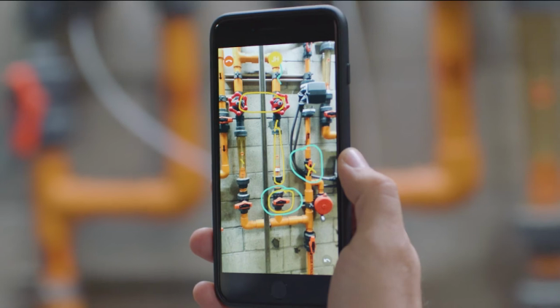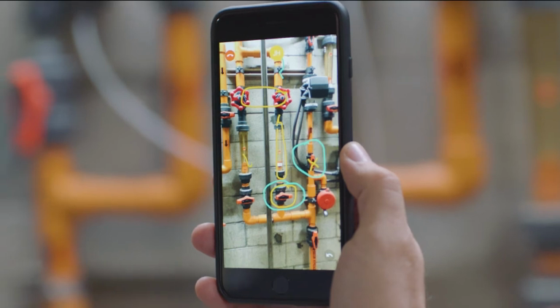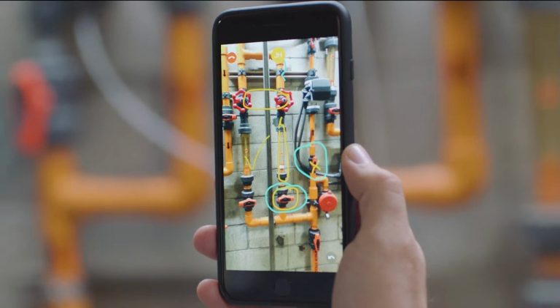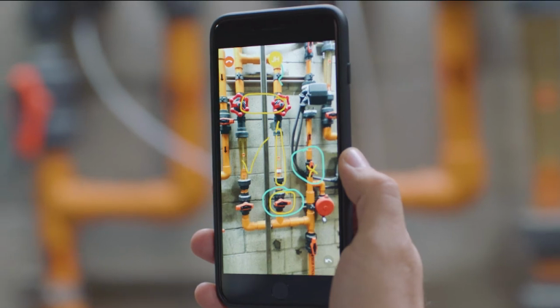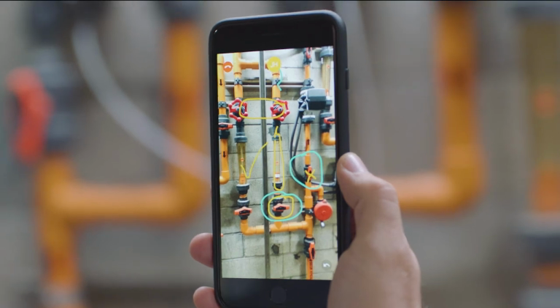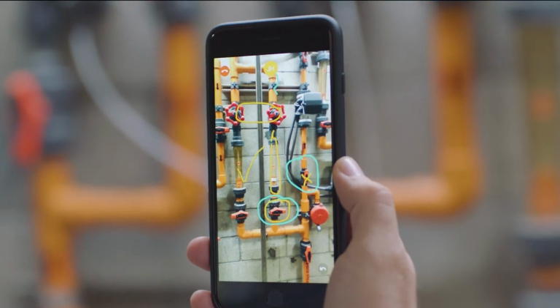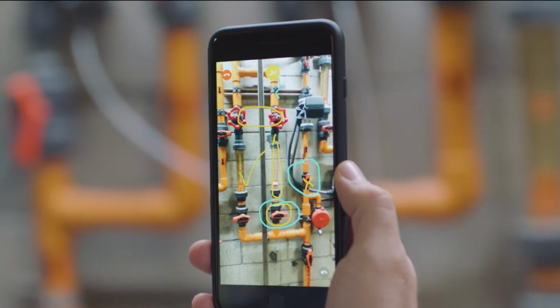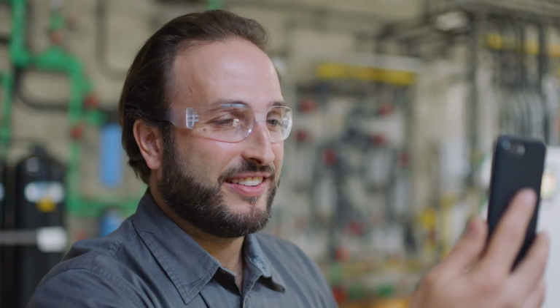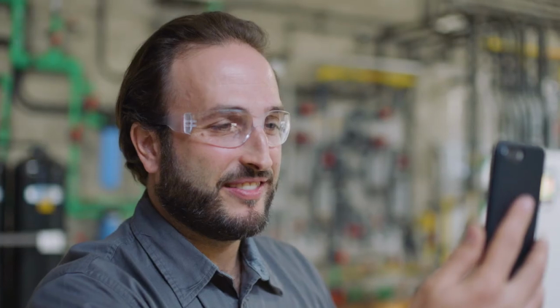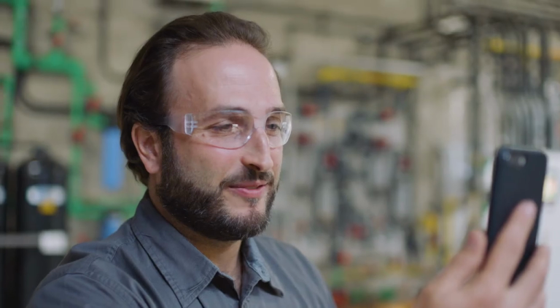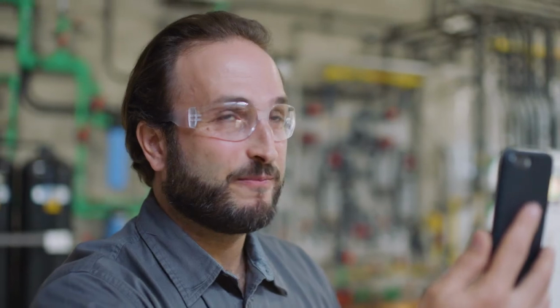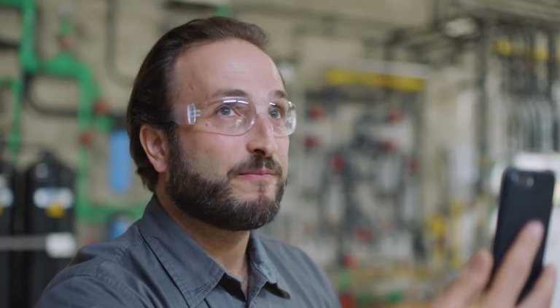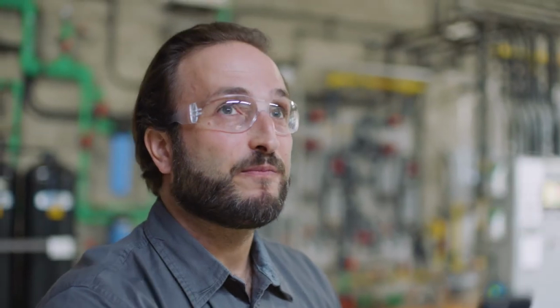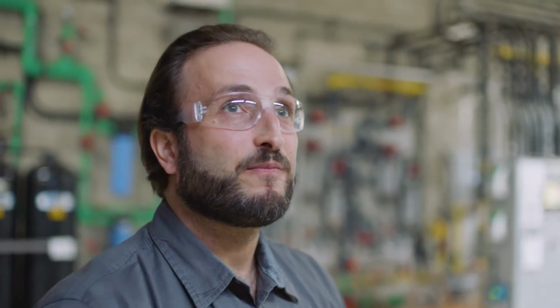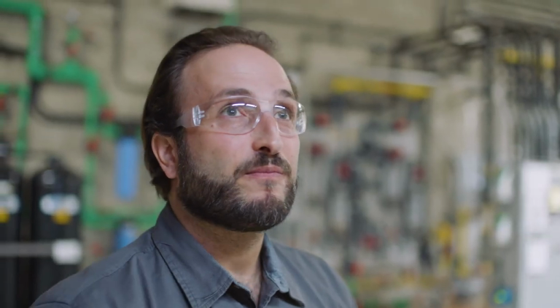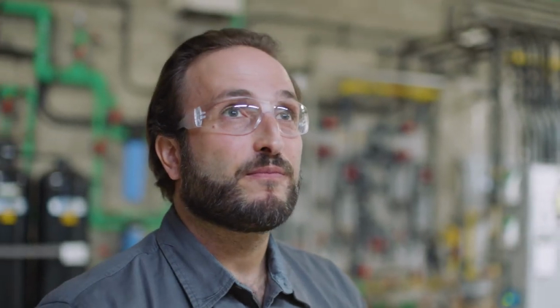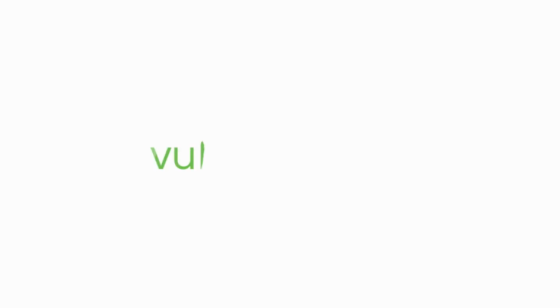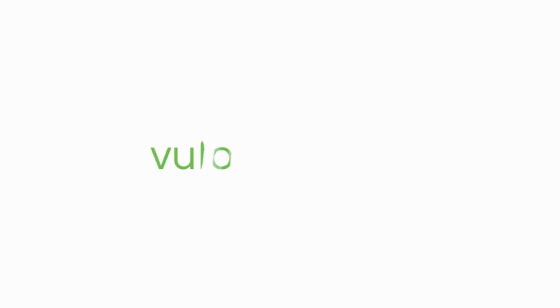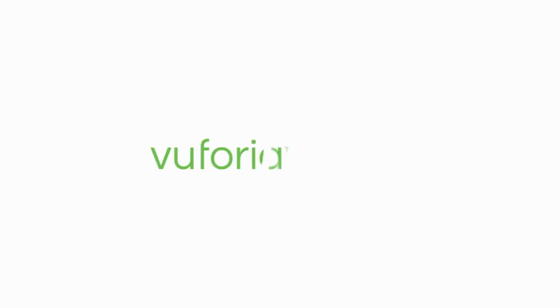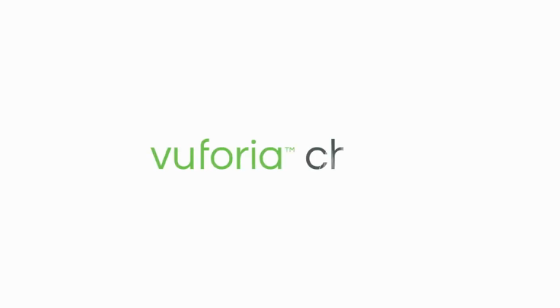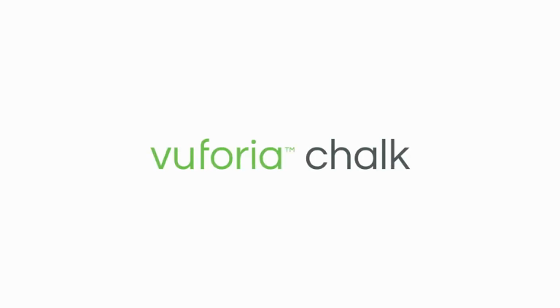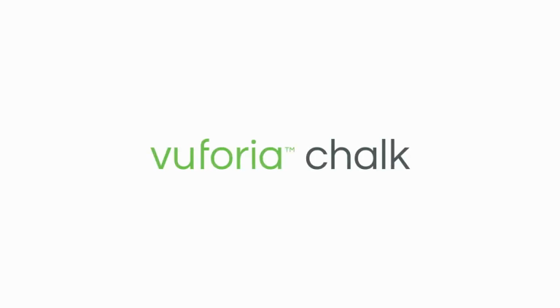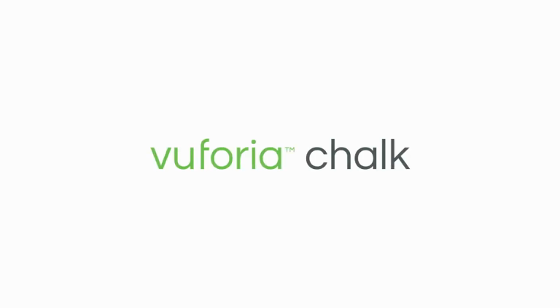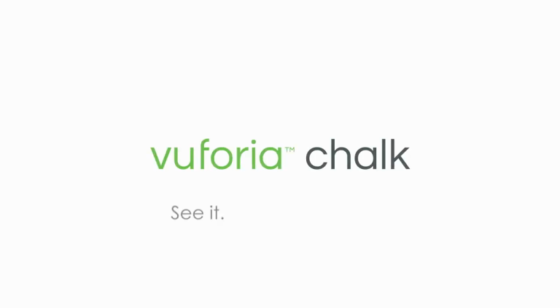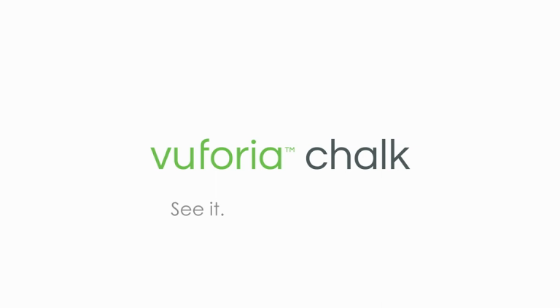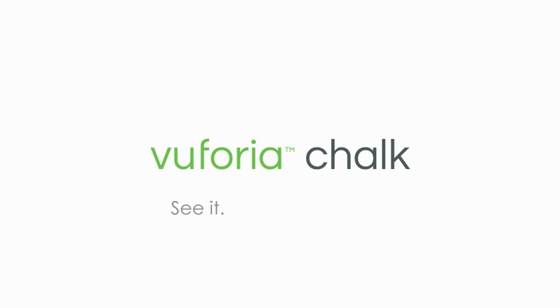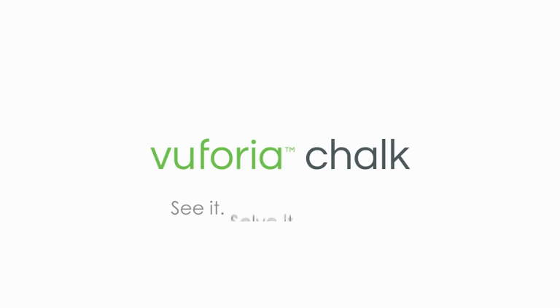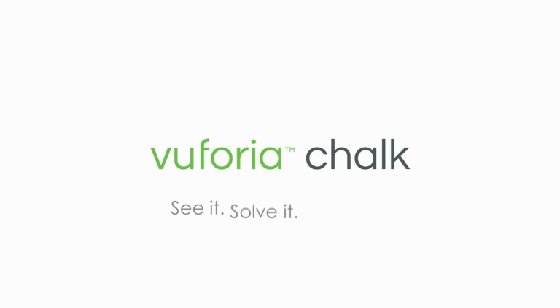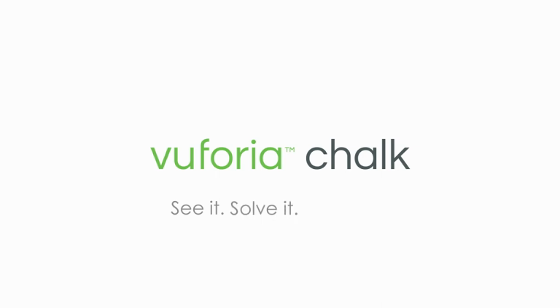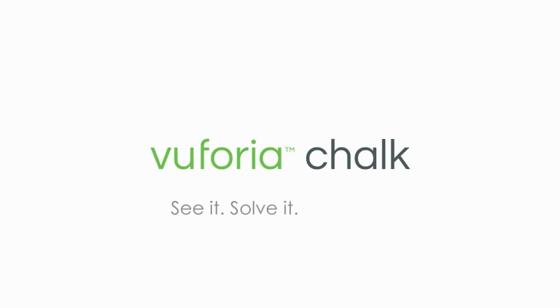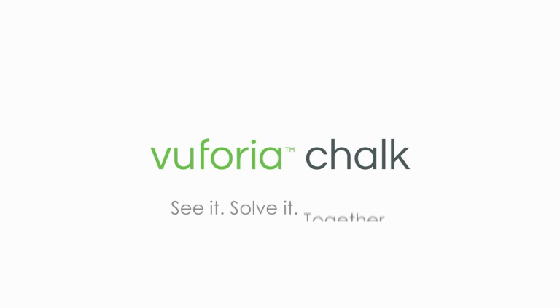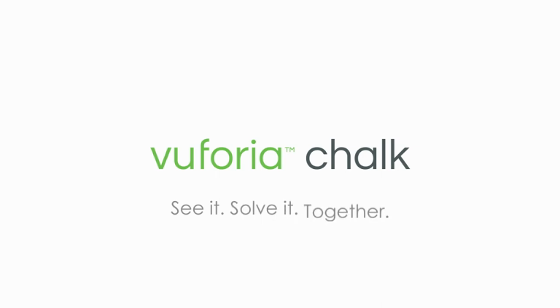And that's how you use Chalk. It's that easy. Vuforia Chalk. See it. Solve it. Together.